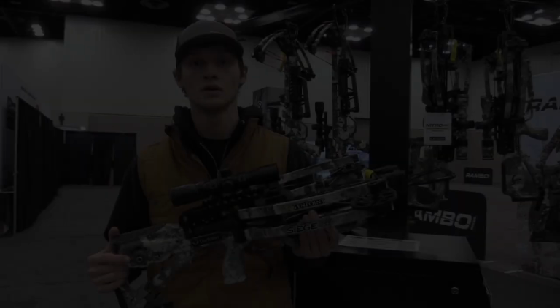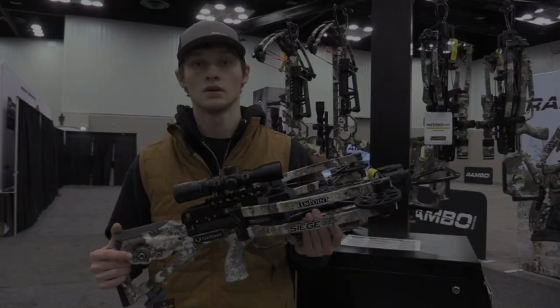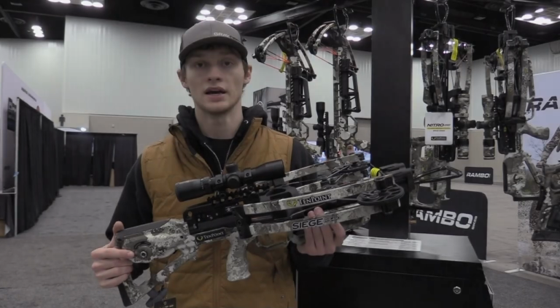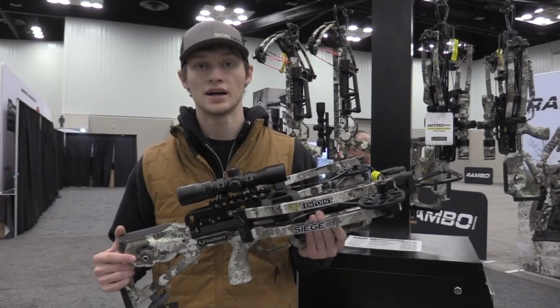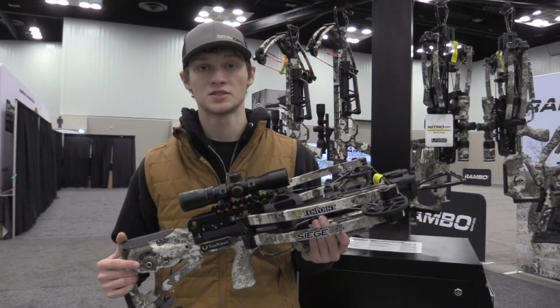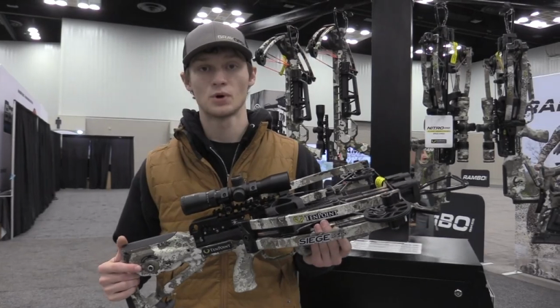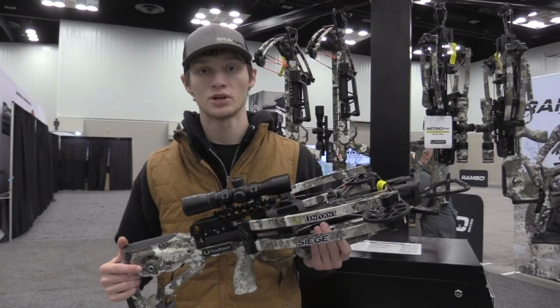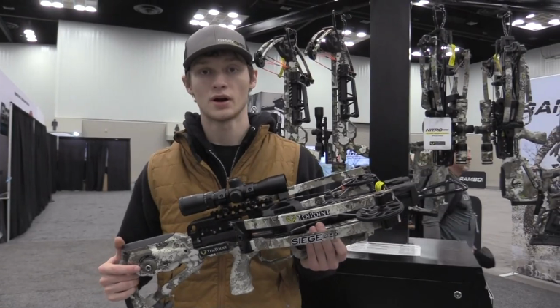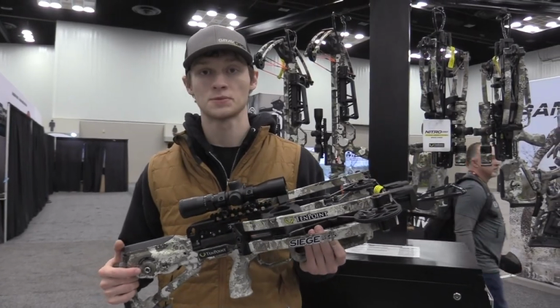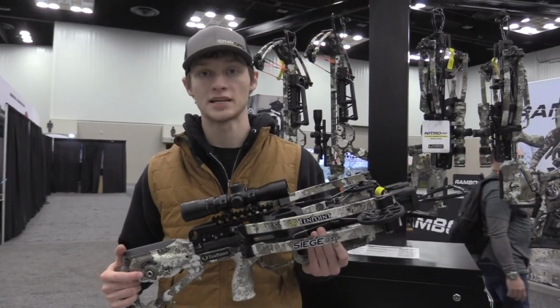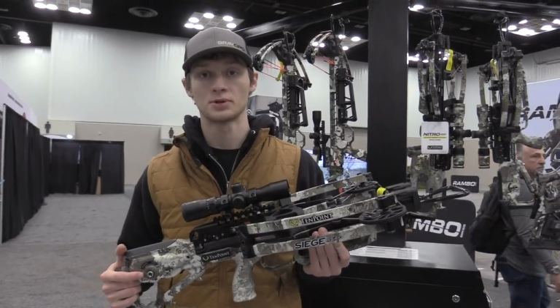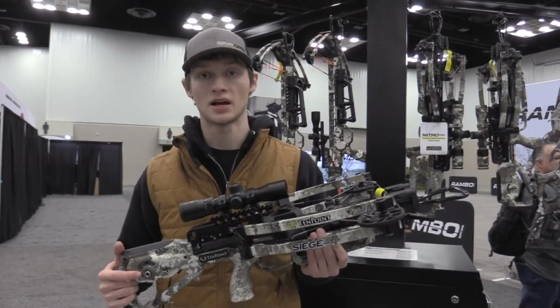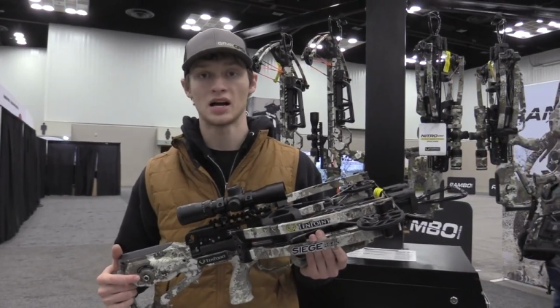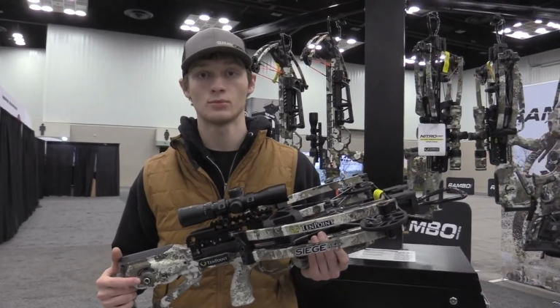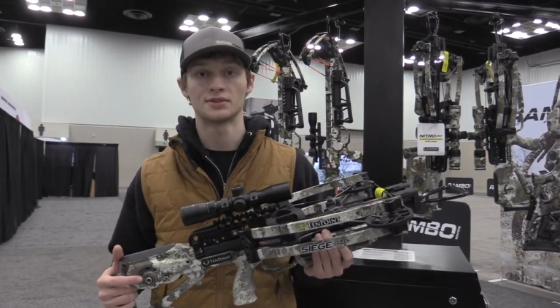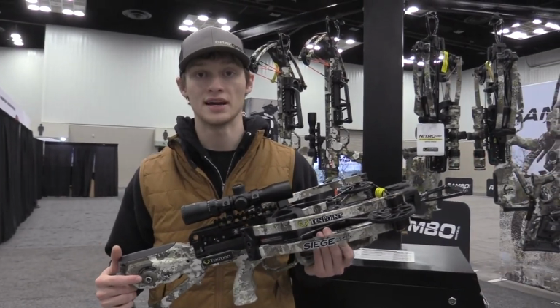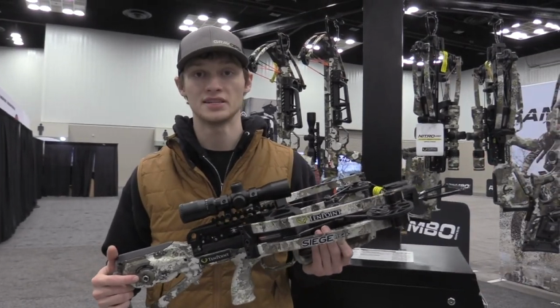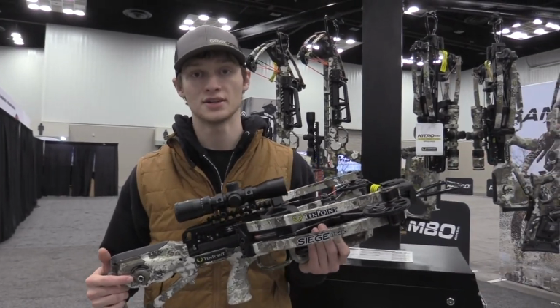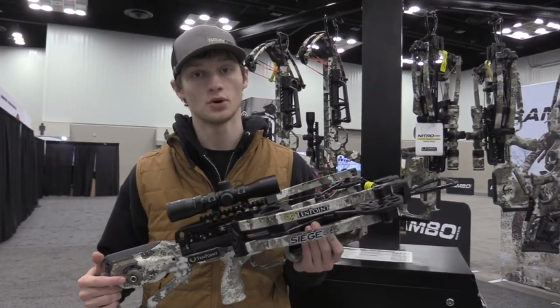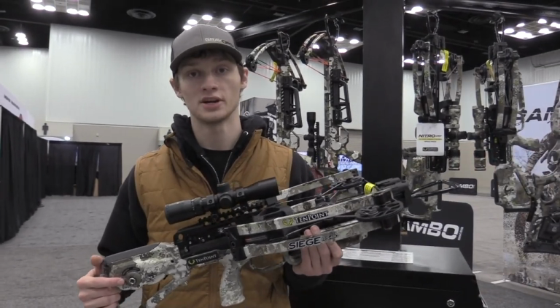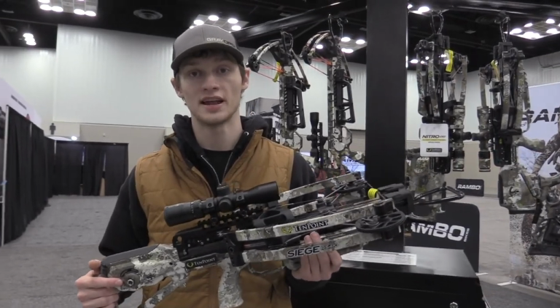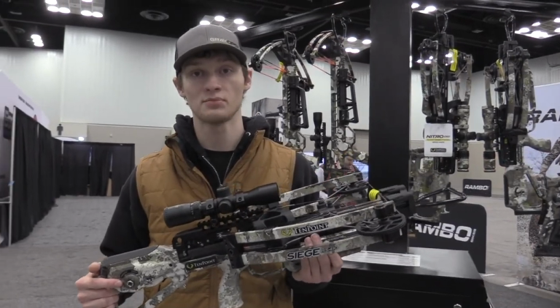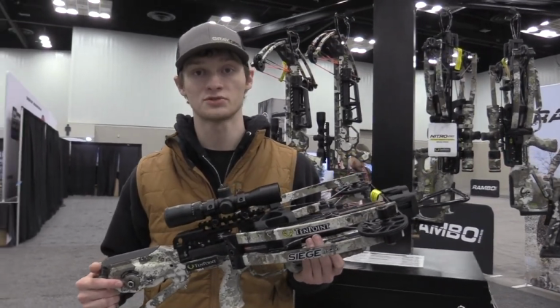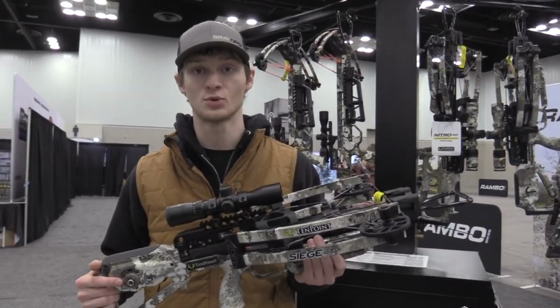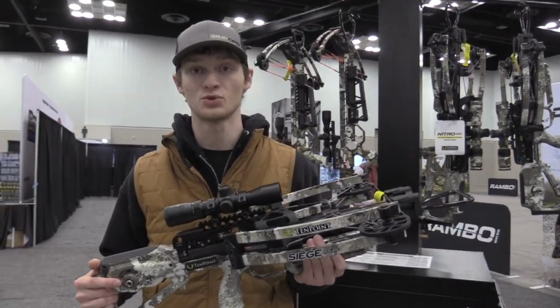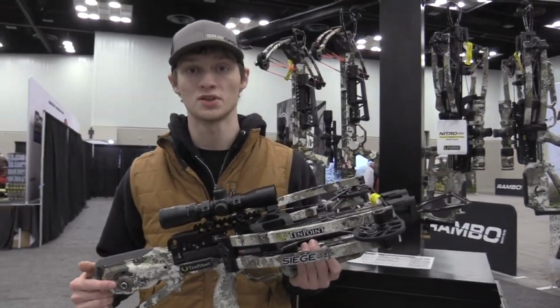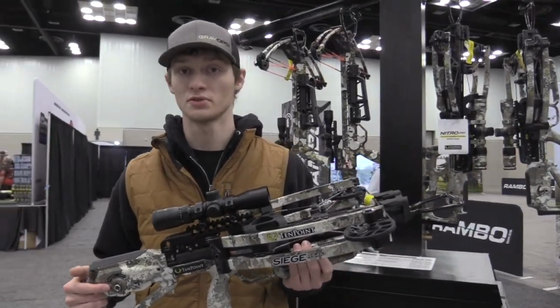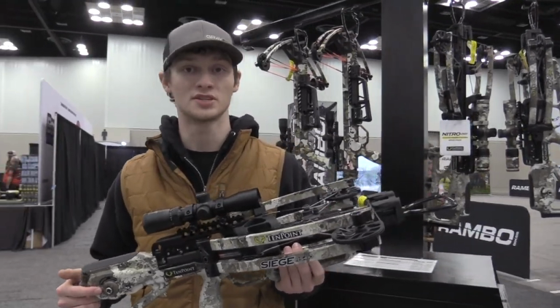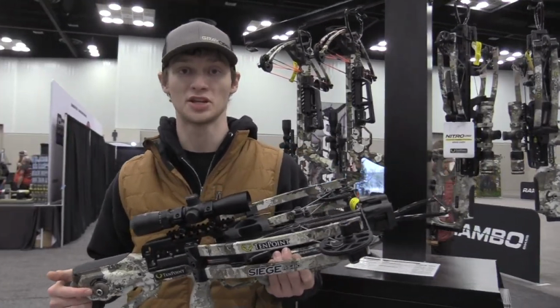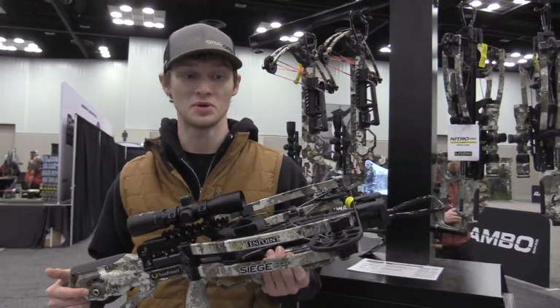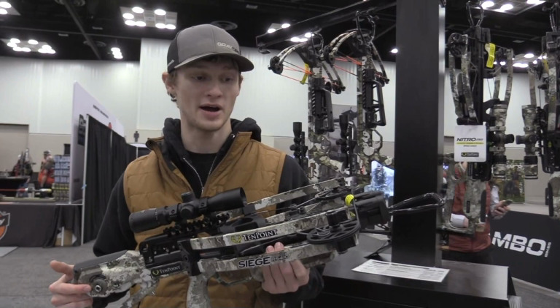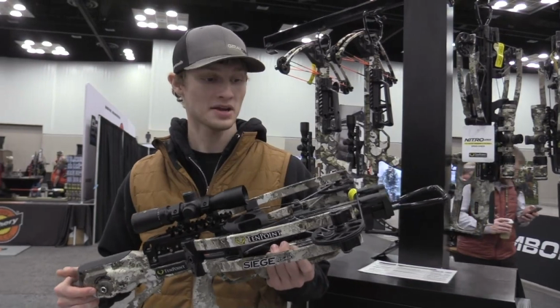Hey guys, it's Brody, CrossbowExpert.com. We're at the ATA Show in Indianapolis for 2023. It's good to be back.